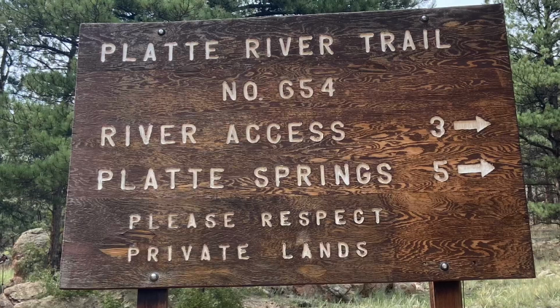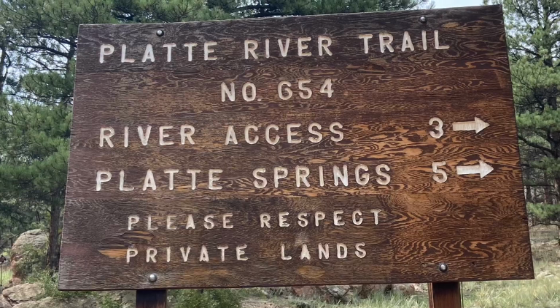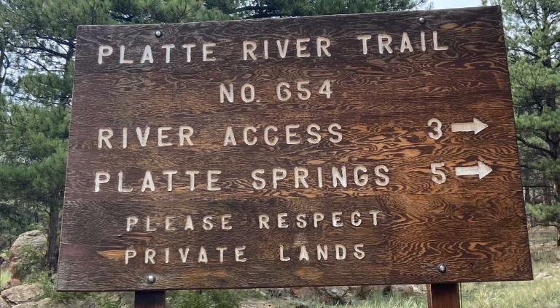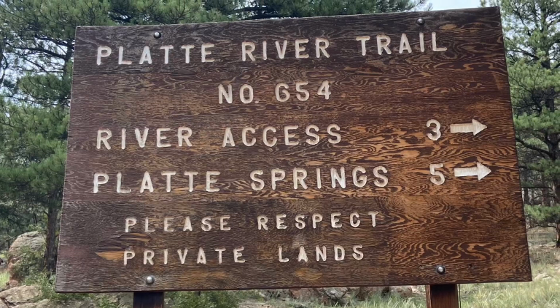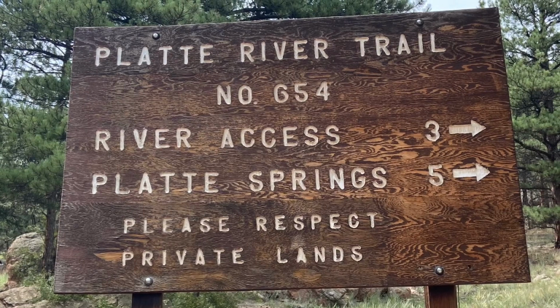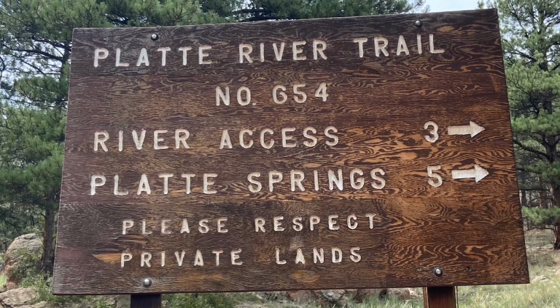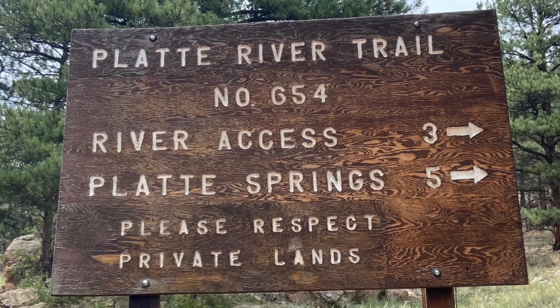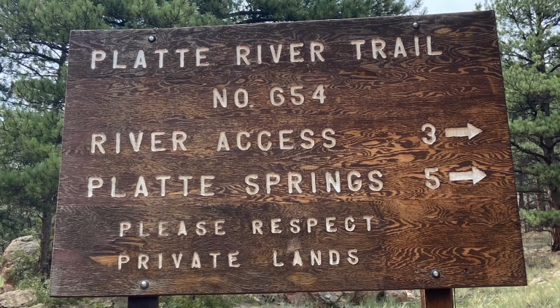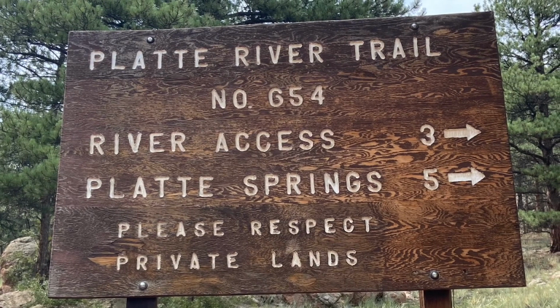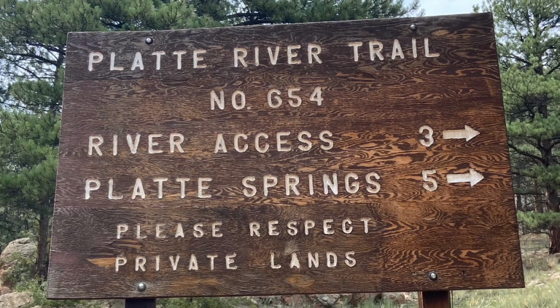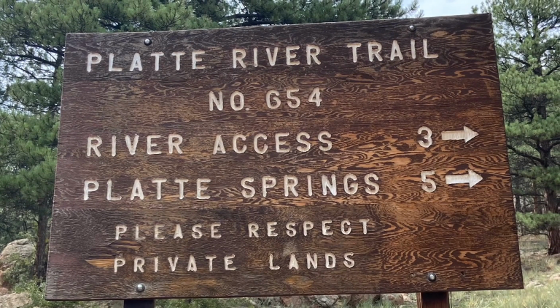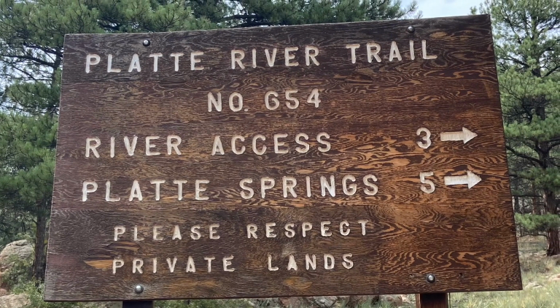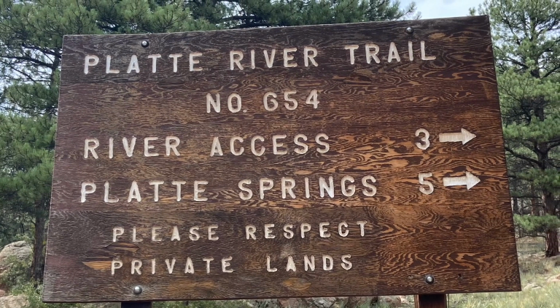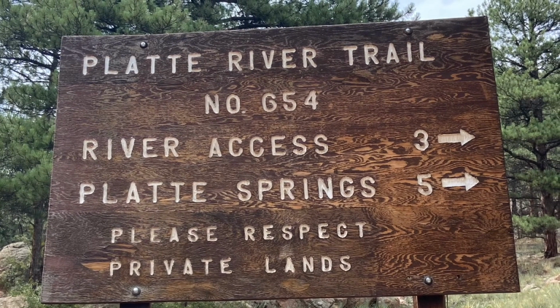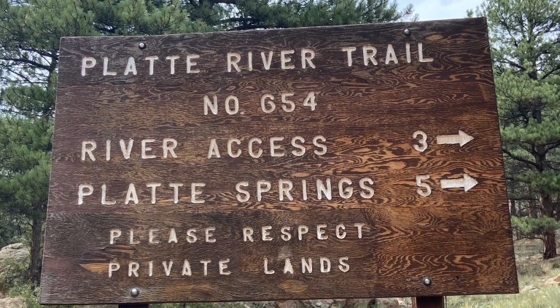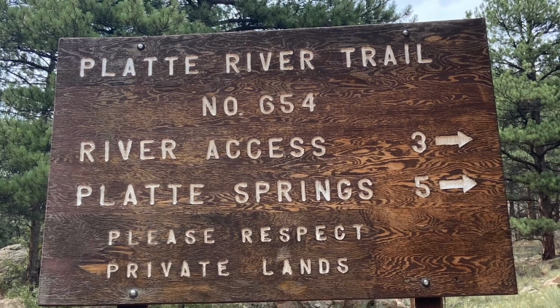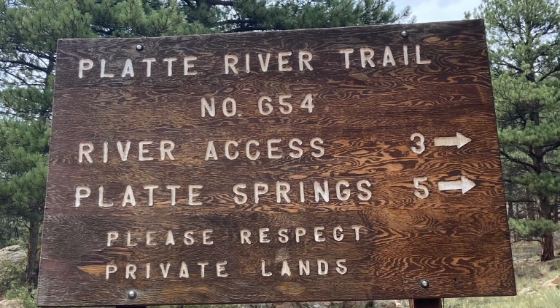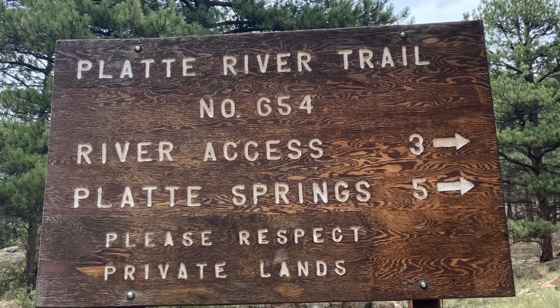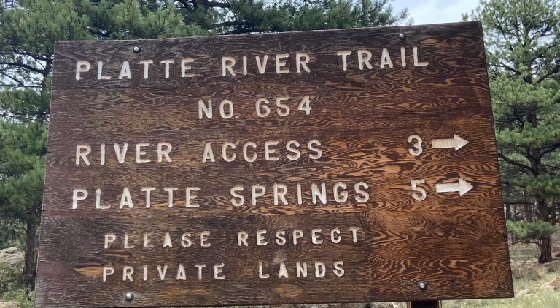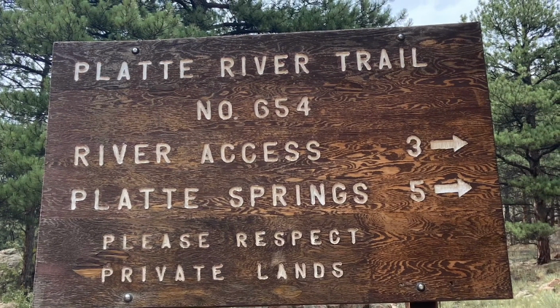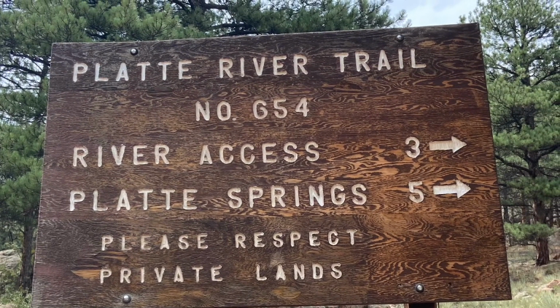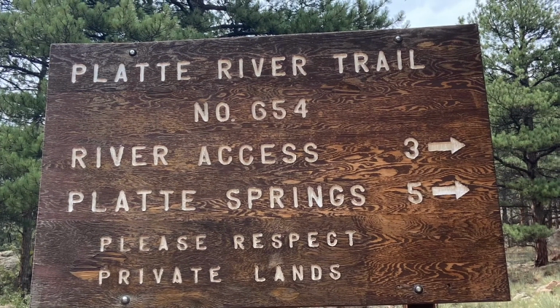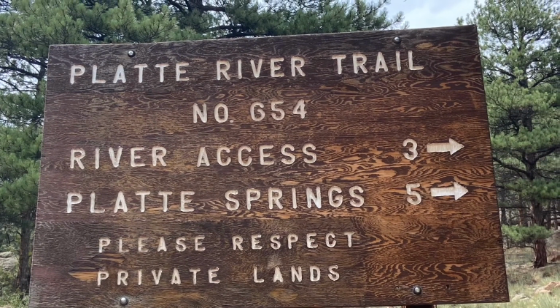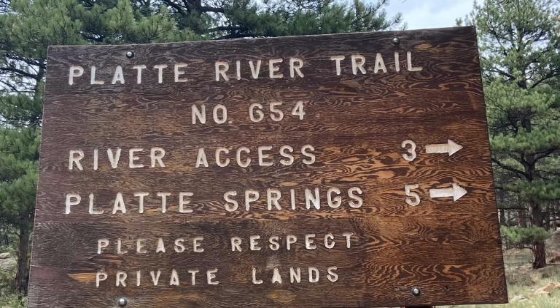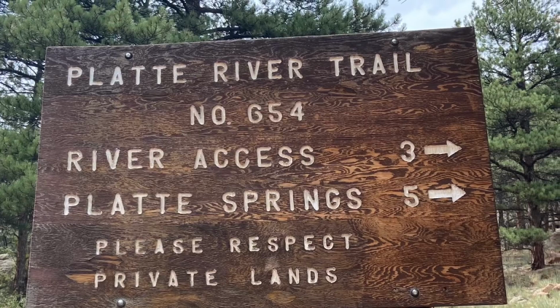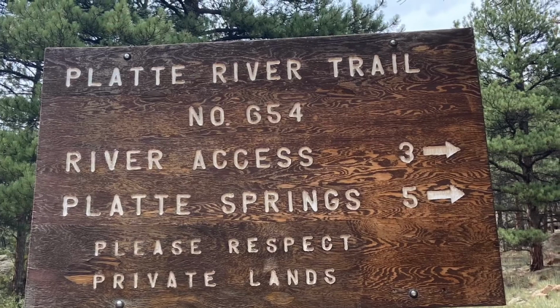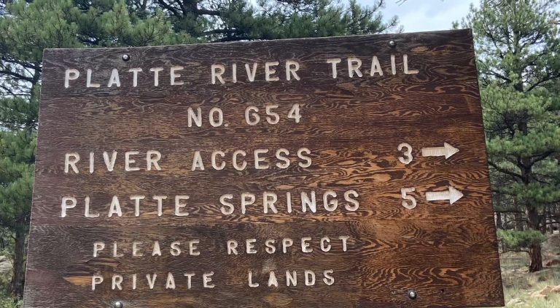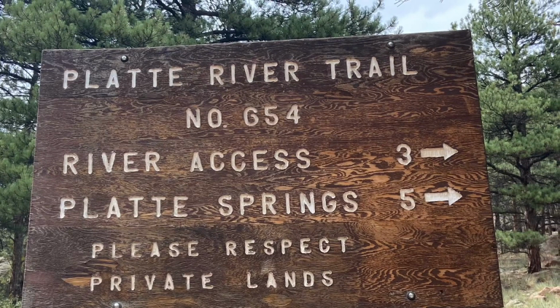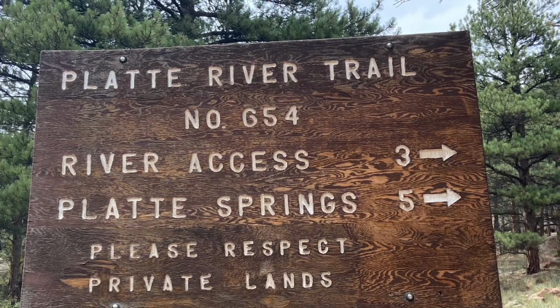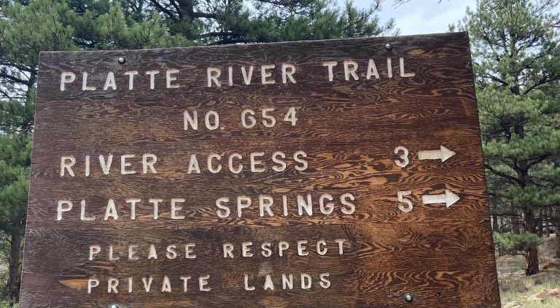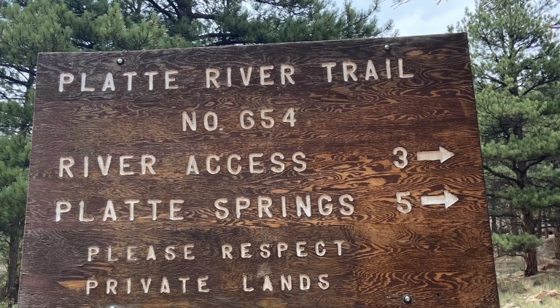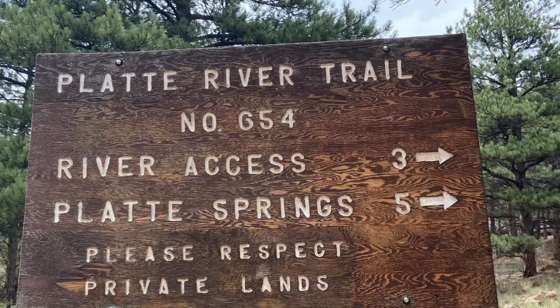Hey guys, Whiskers here. Today we're going to do the Platte River Trail near Lake George, South Park, Colorado. Here we go.